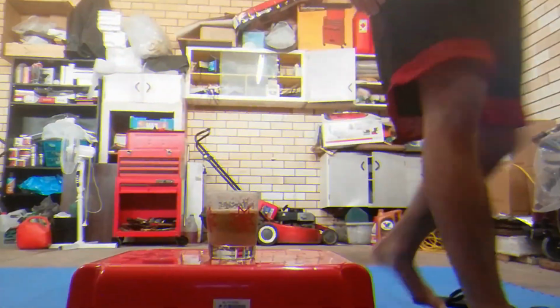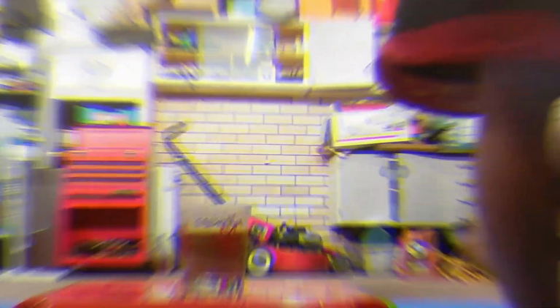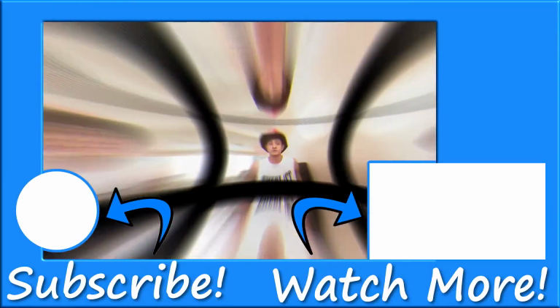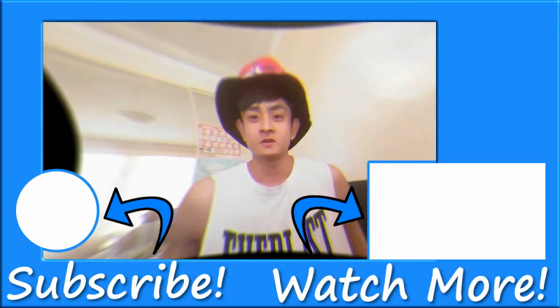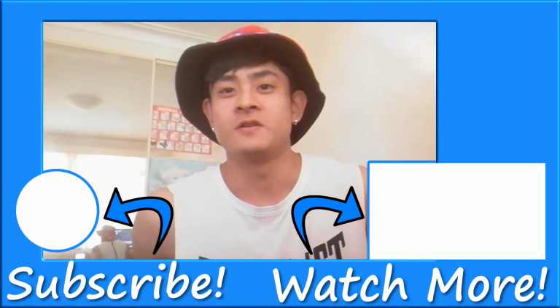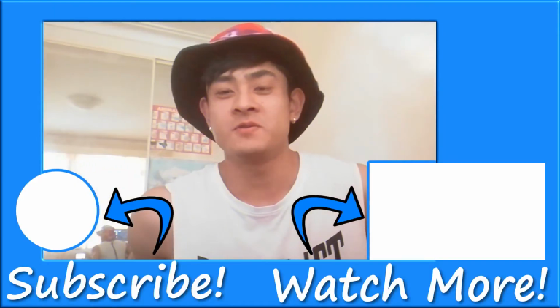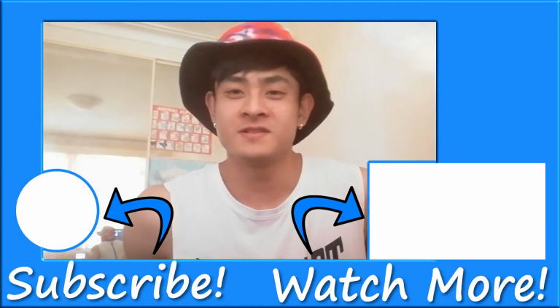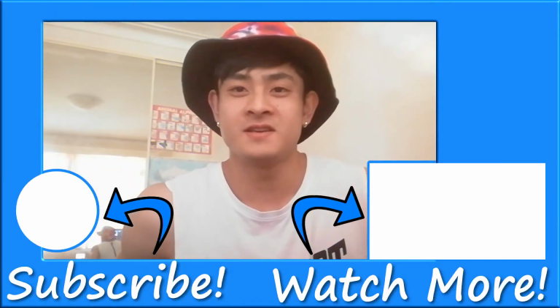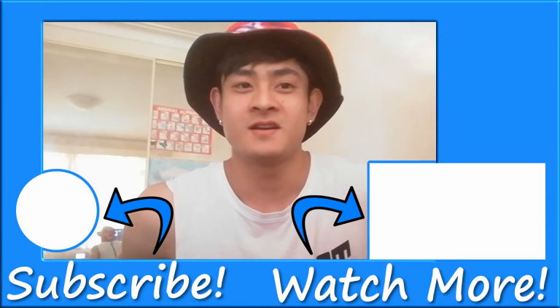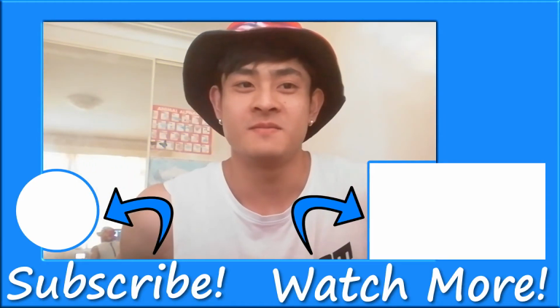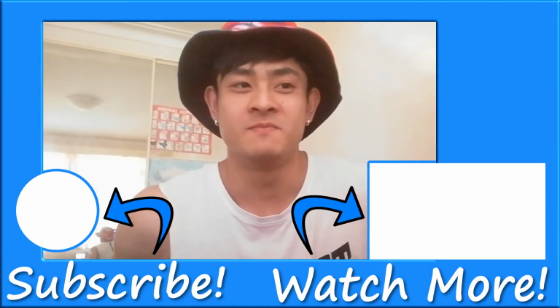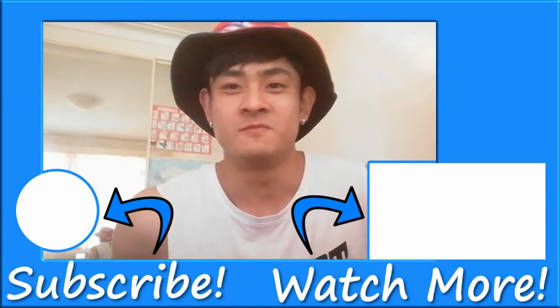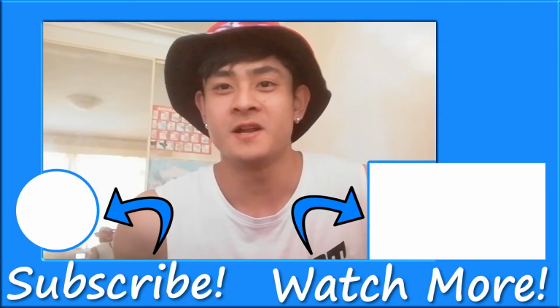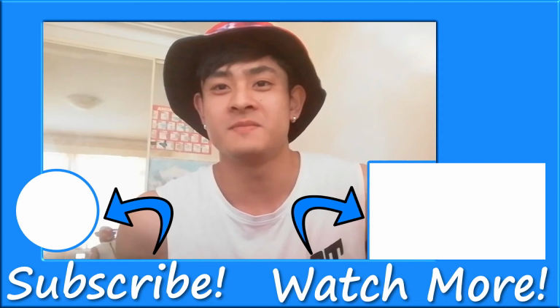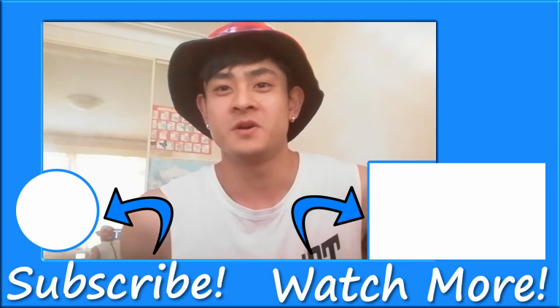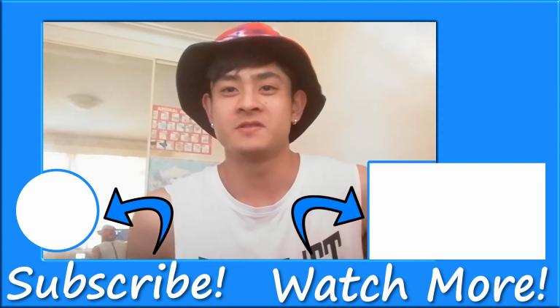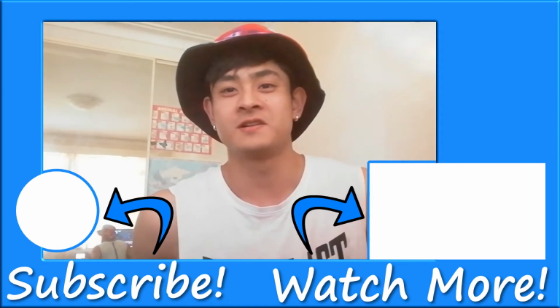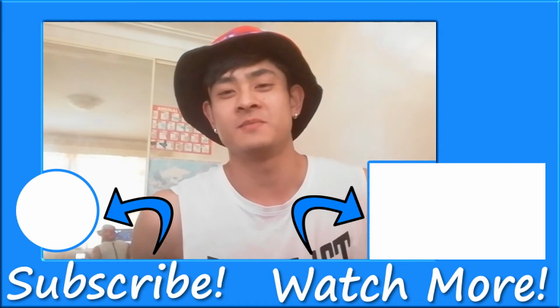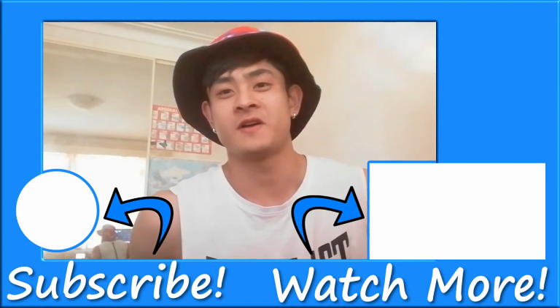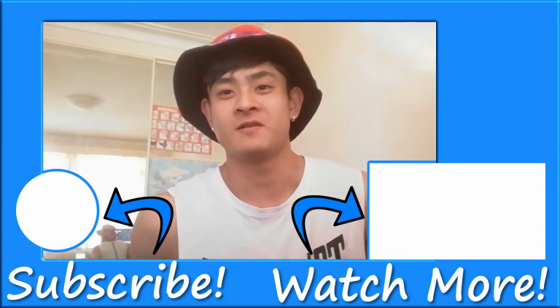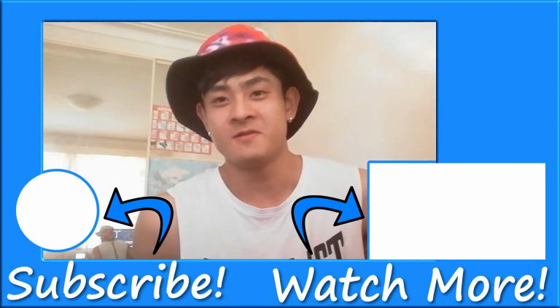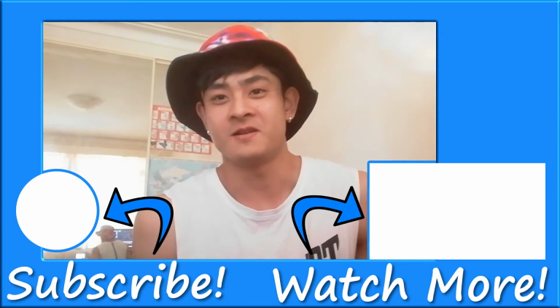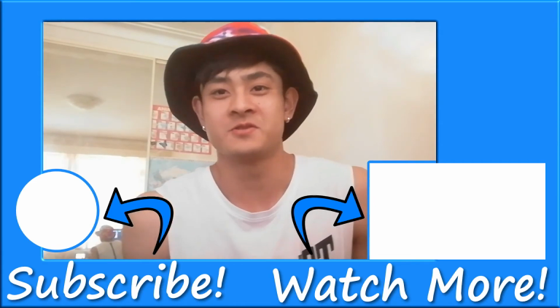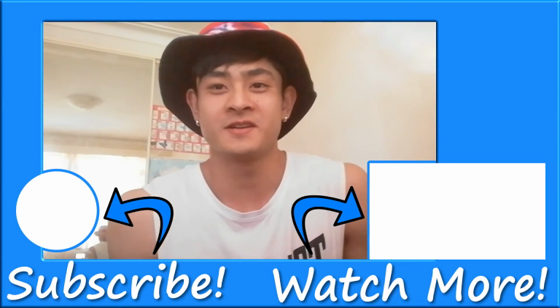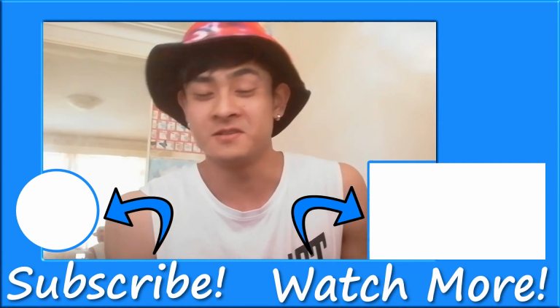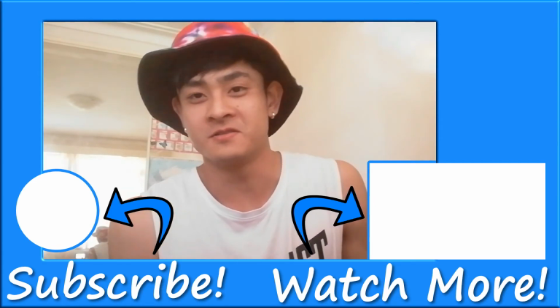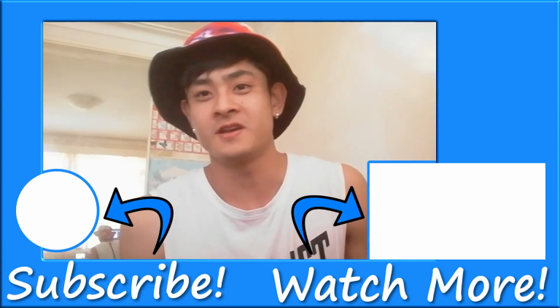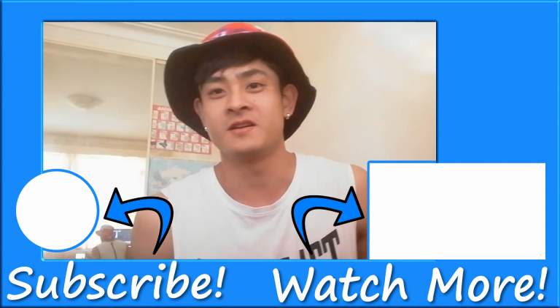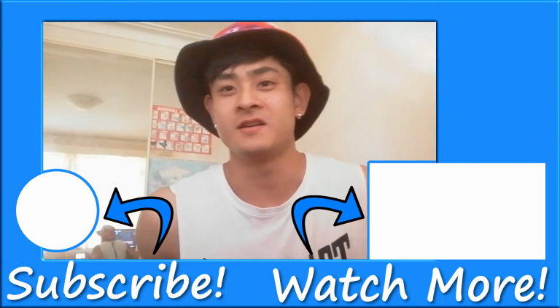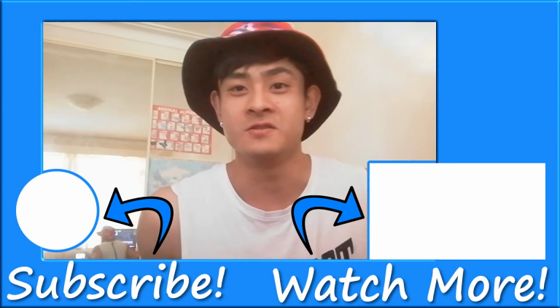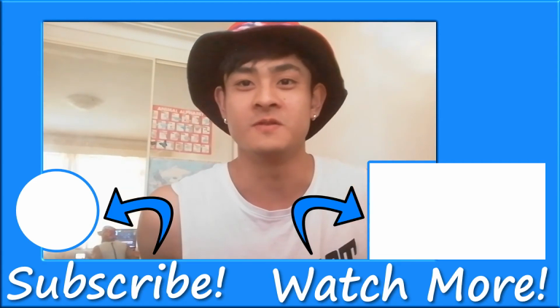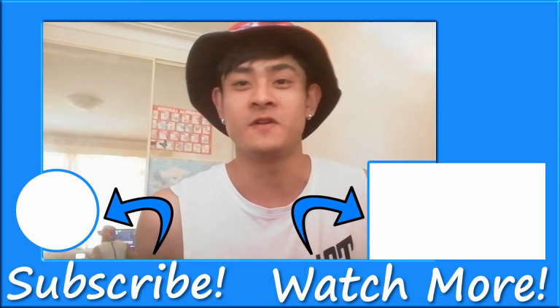So if you want to see a random bonus clip of how I was trying to create a YouTube thumbnail for this video, please click here. Thanks everyone!